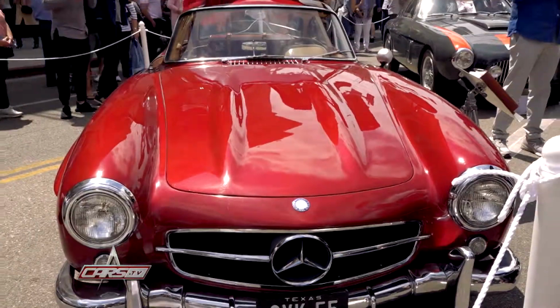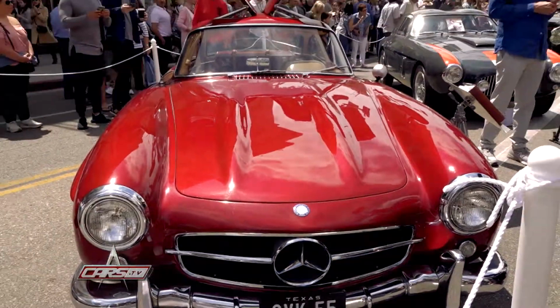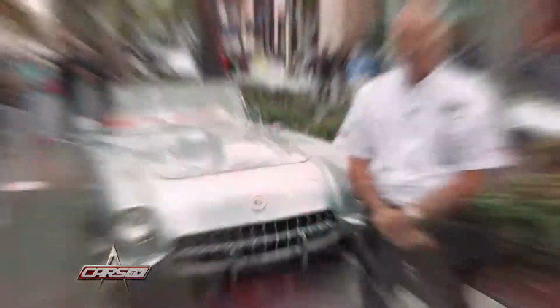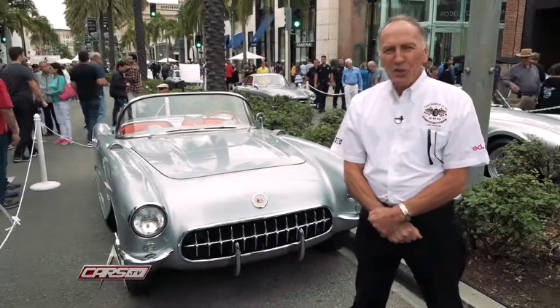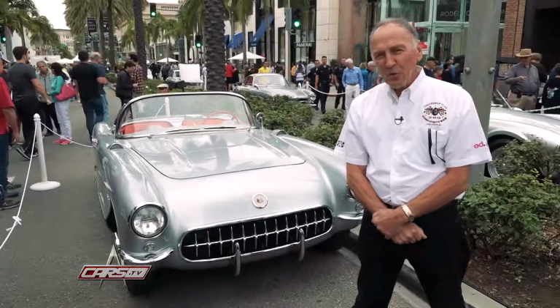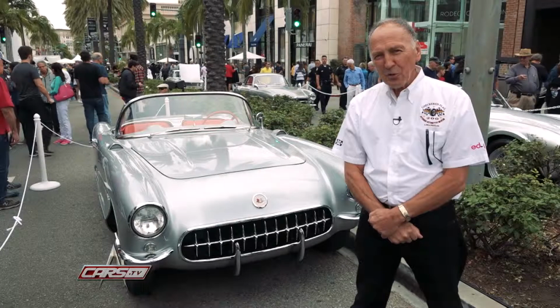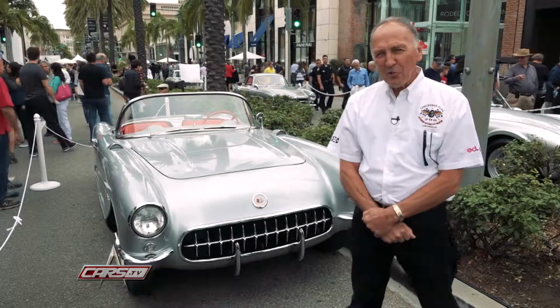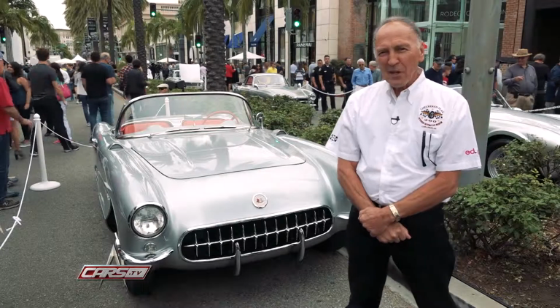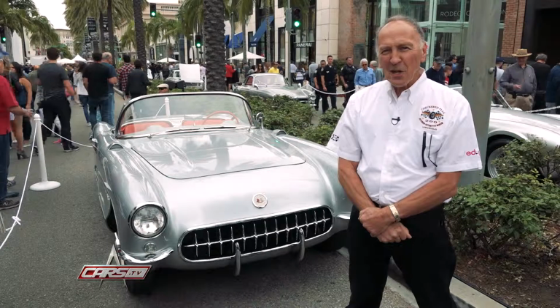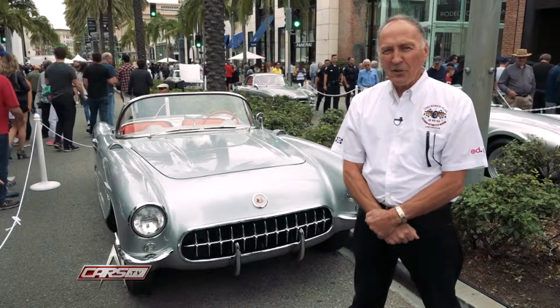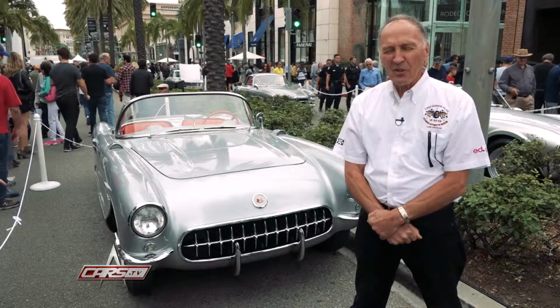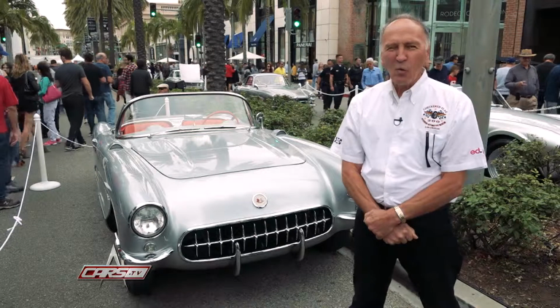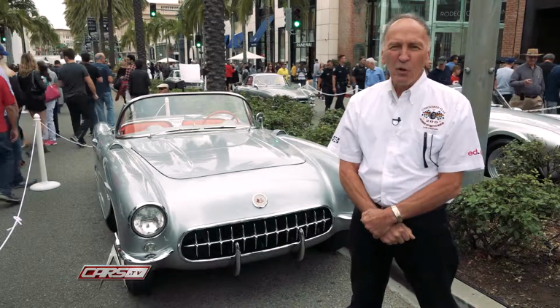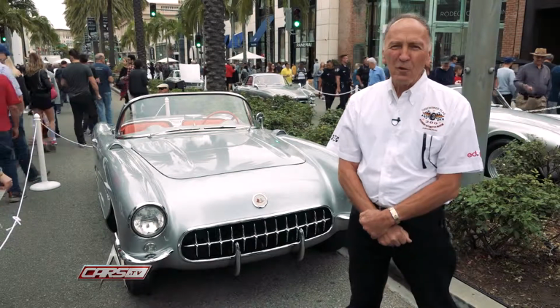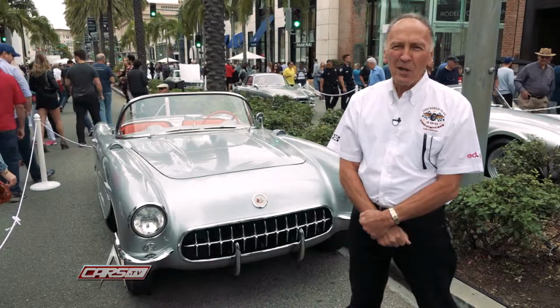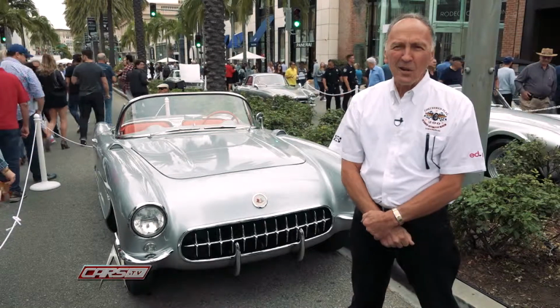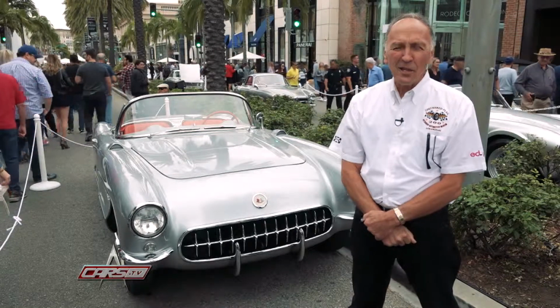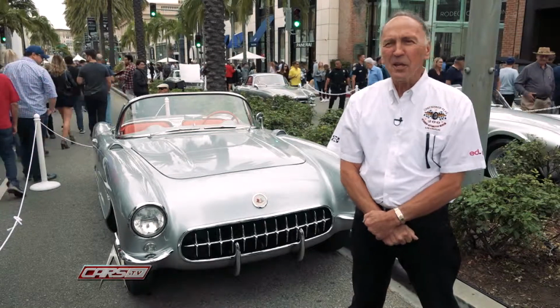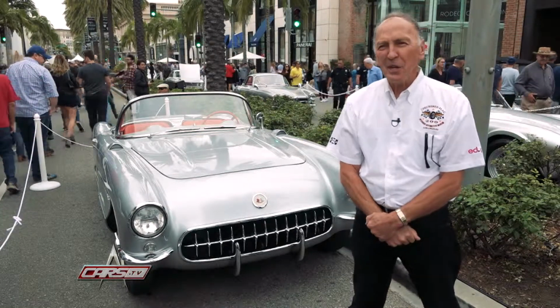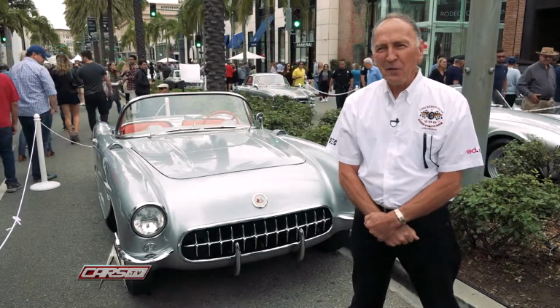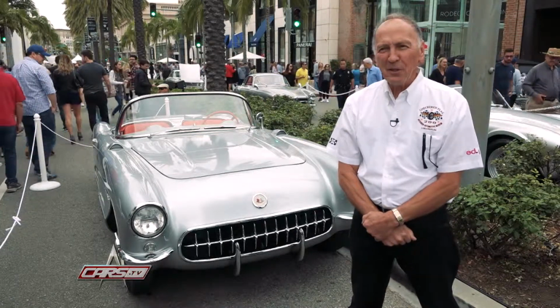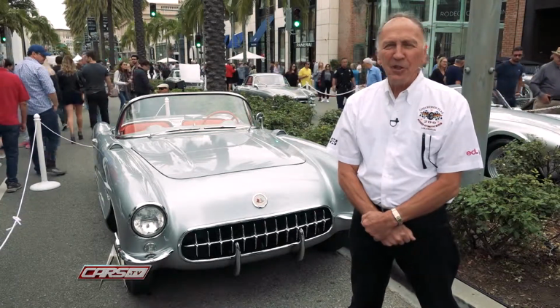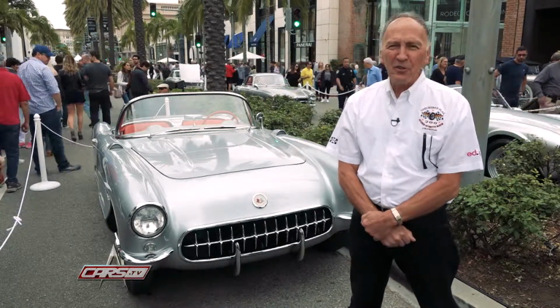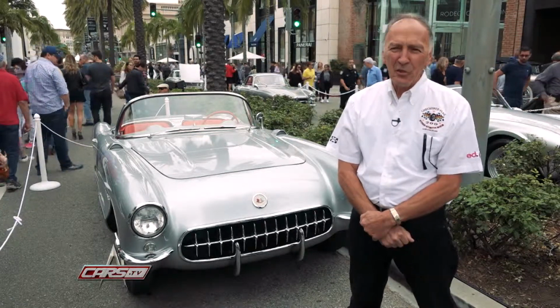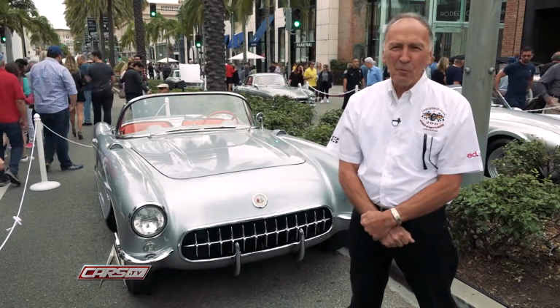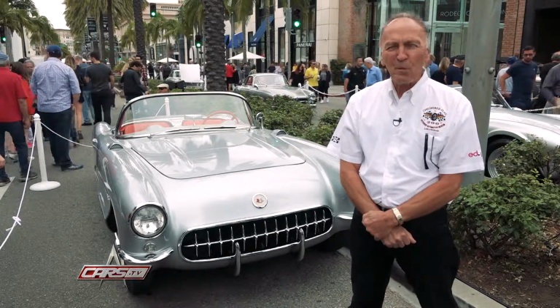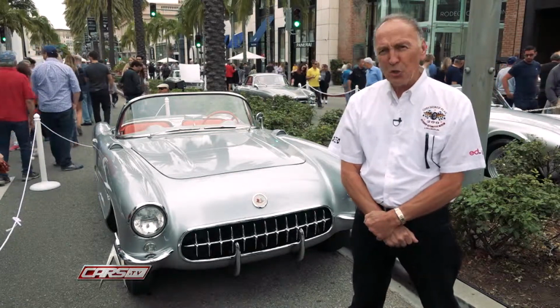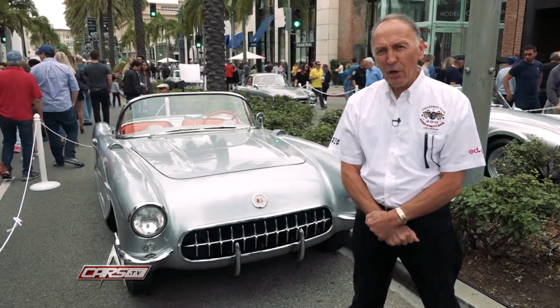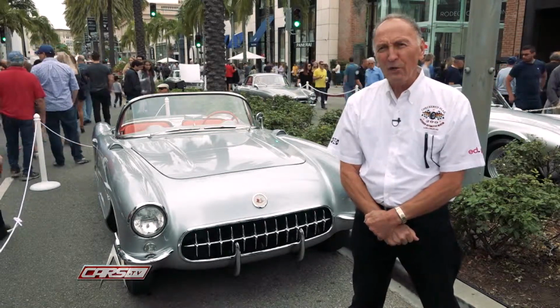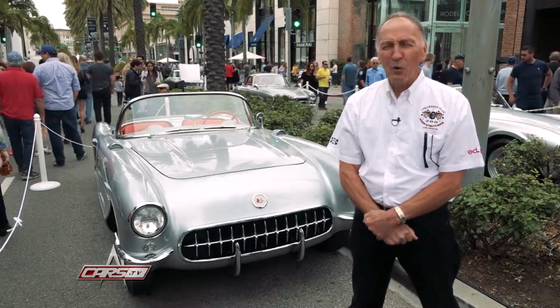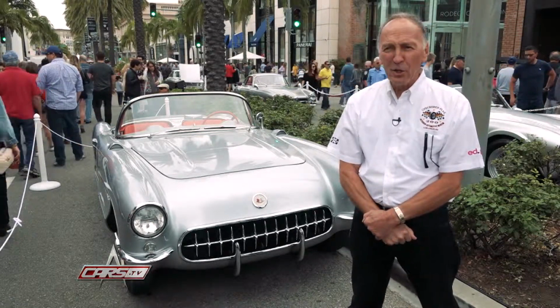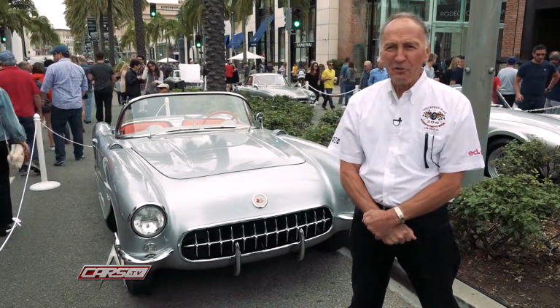I appreciate your interest in my car. It's a wonderful car — I get a kick out of it, and it's nice to see other people enjoying it for what it is.